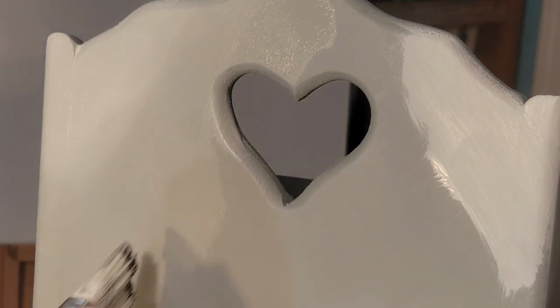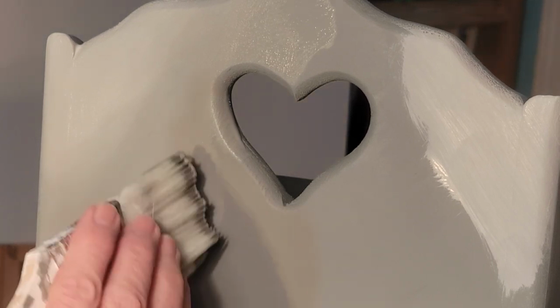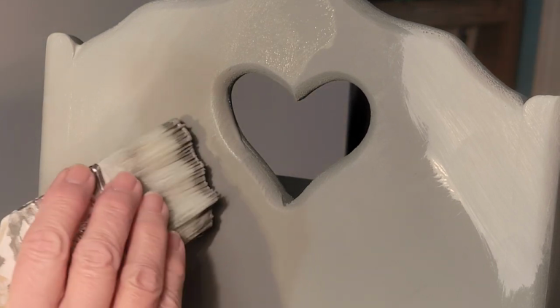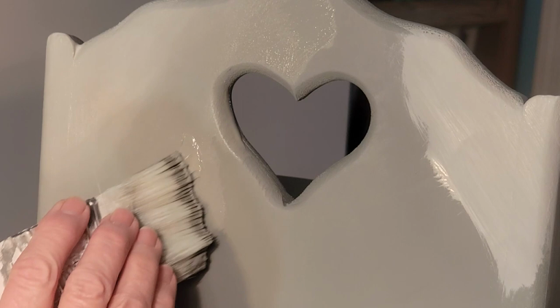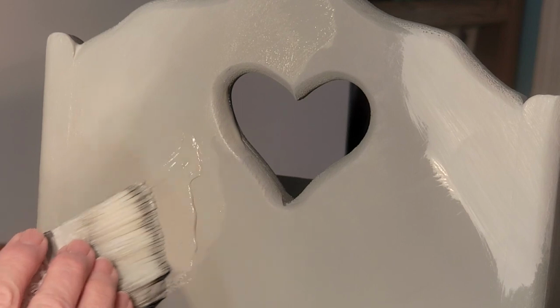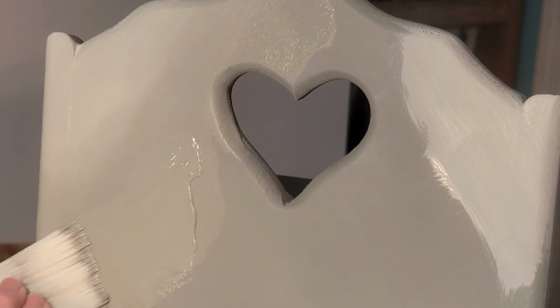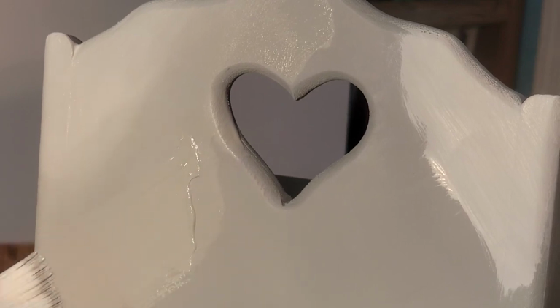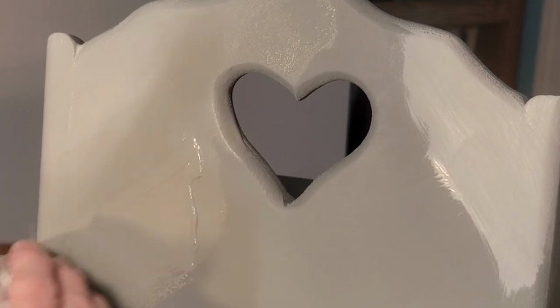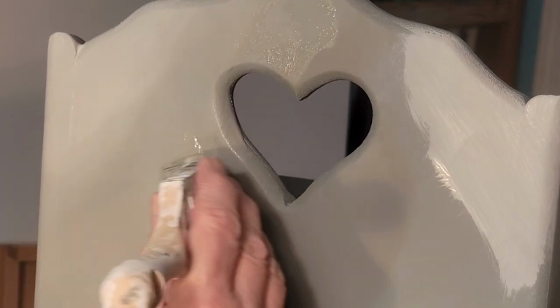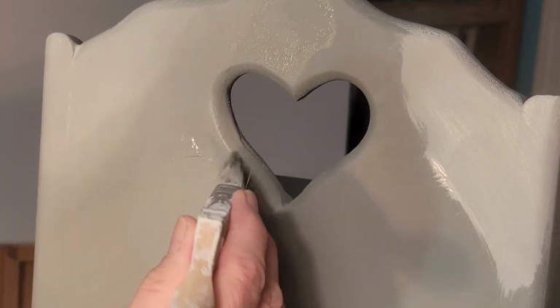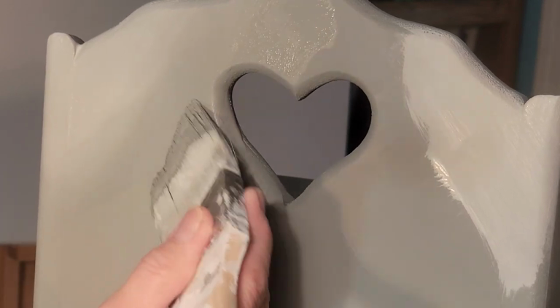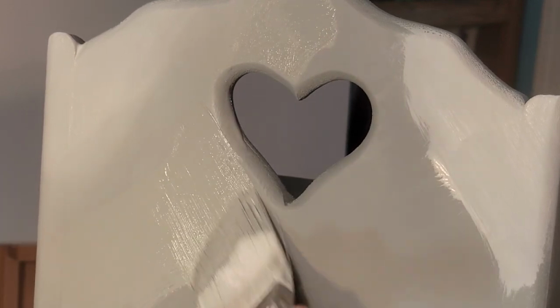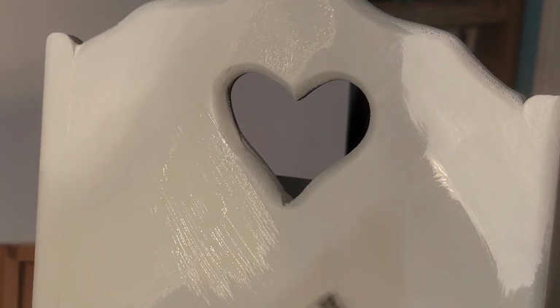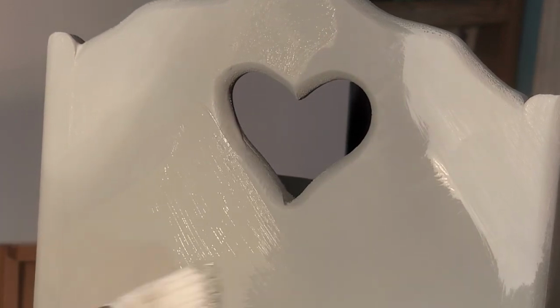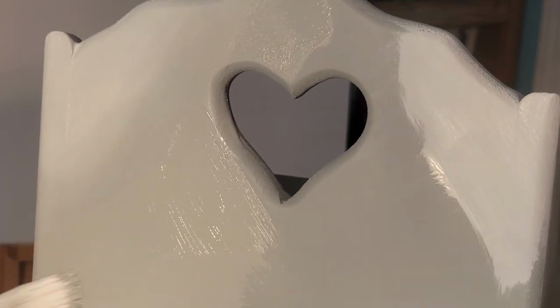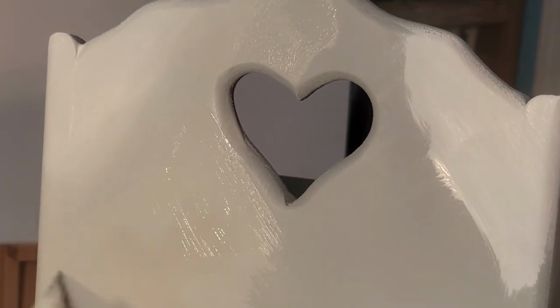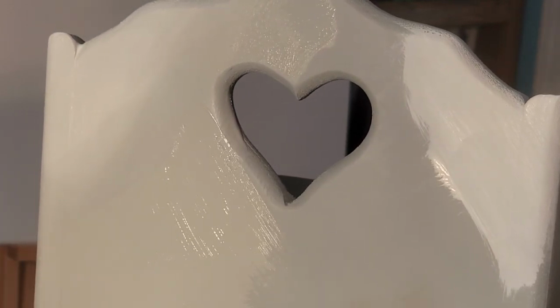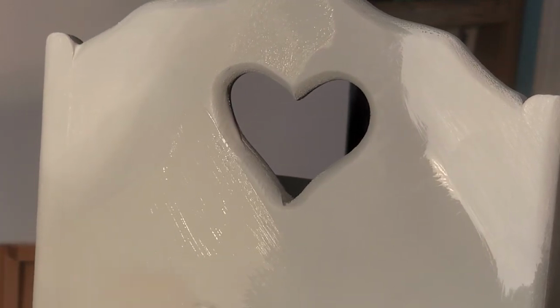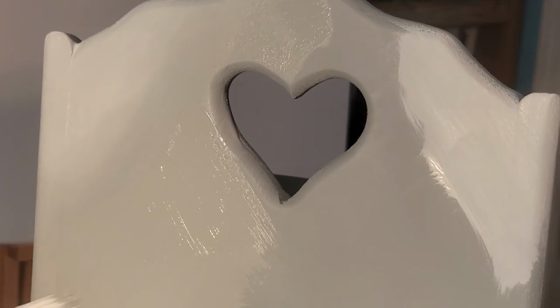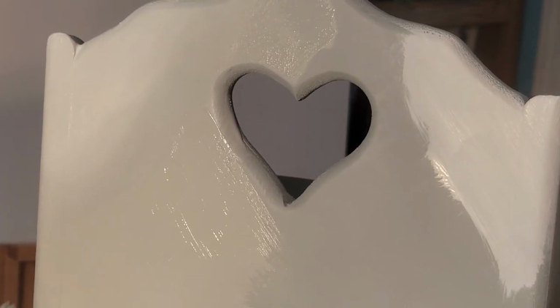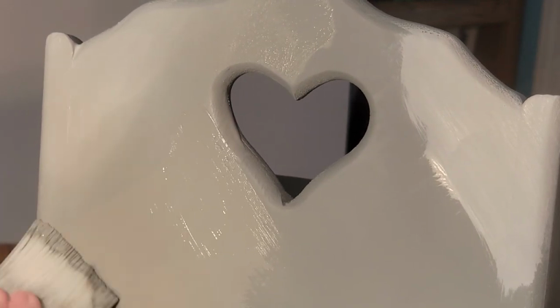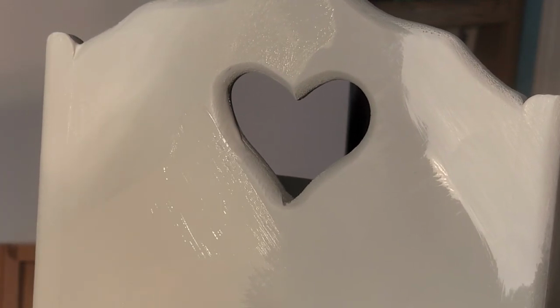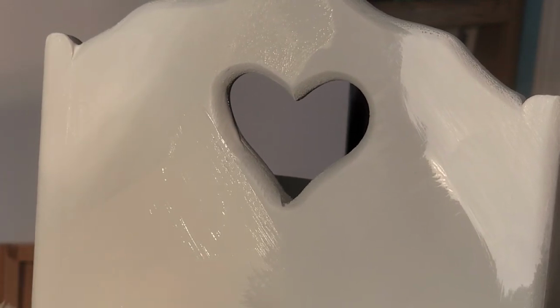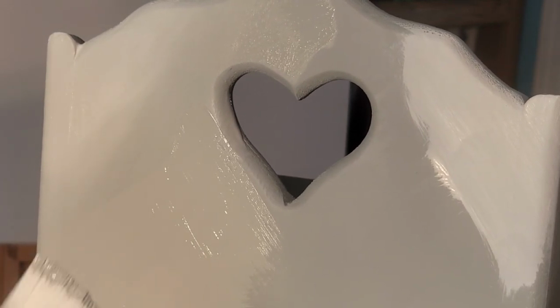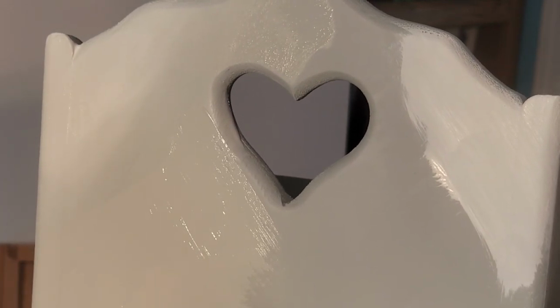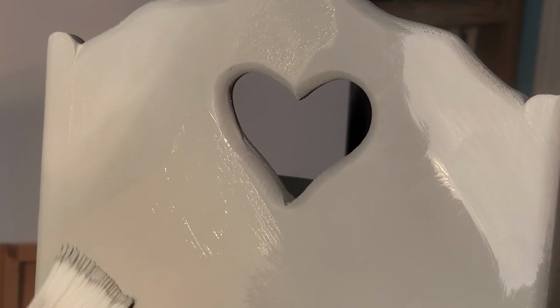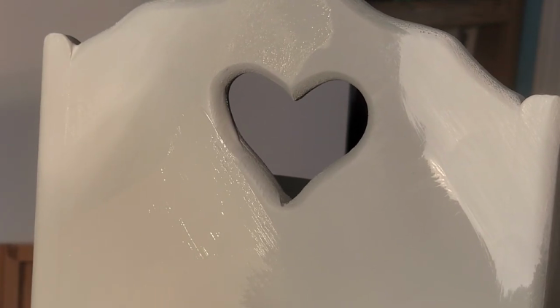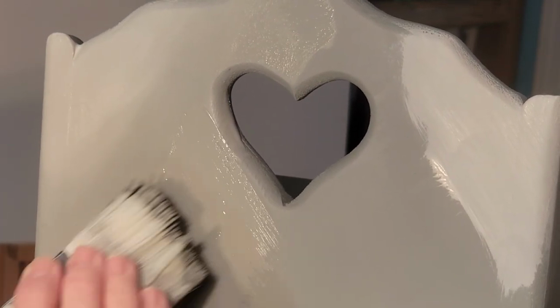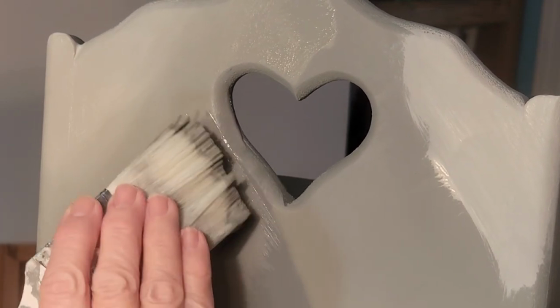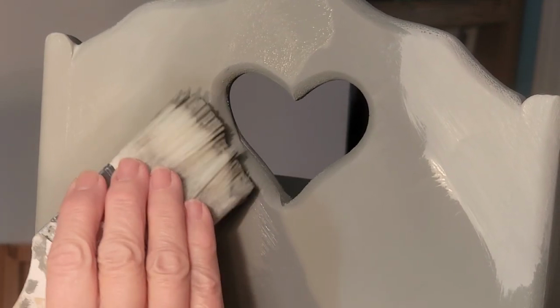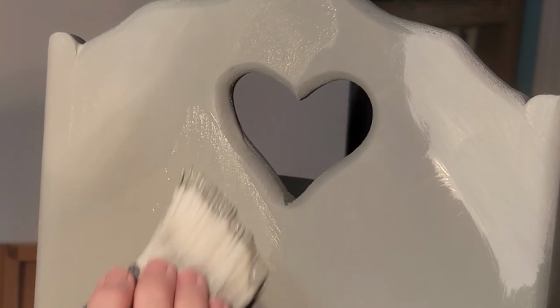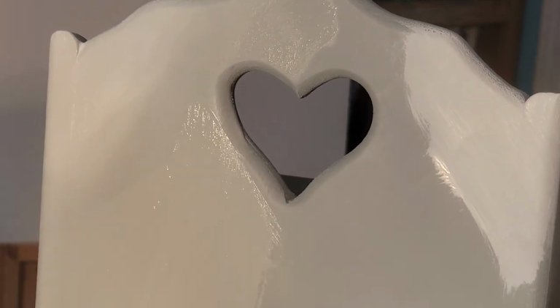I guess maybe that wasn't that bad overall, but I can still see a line right there.